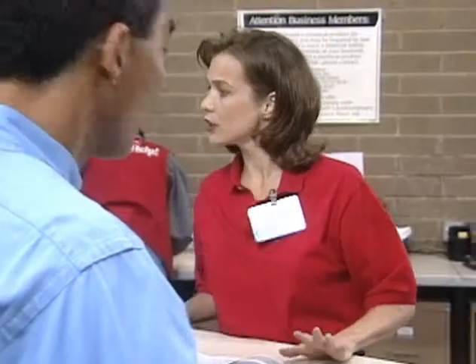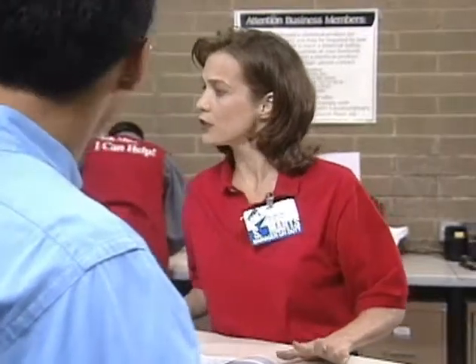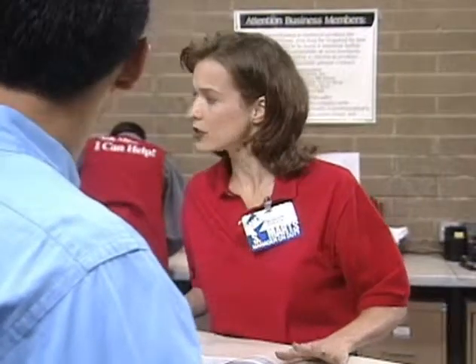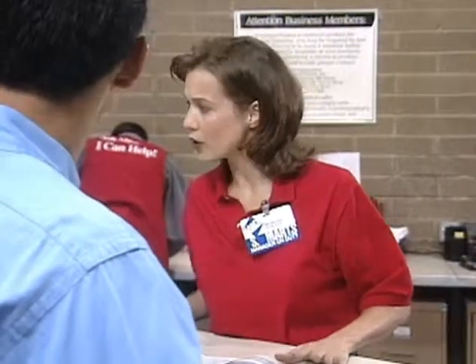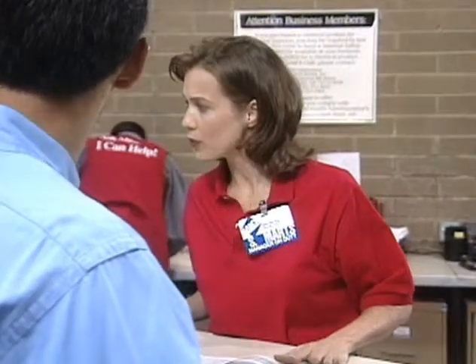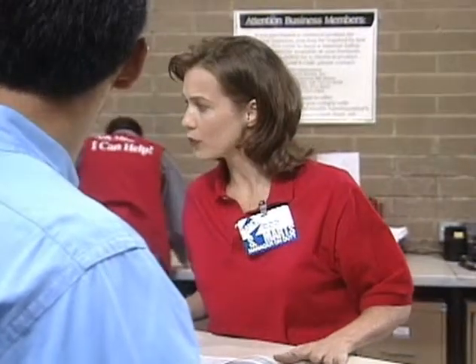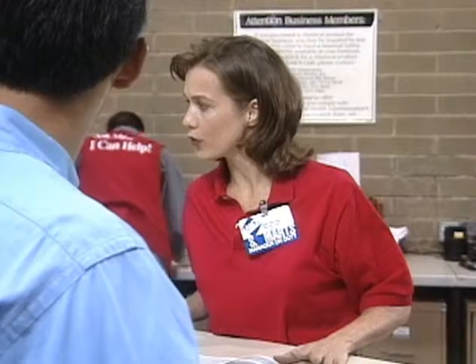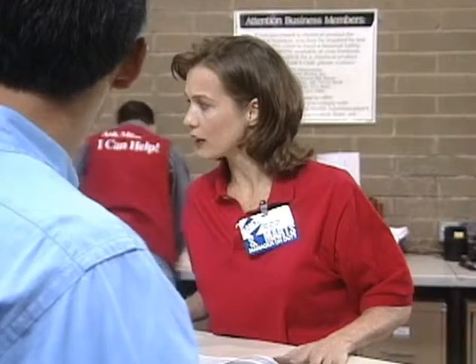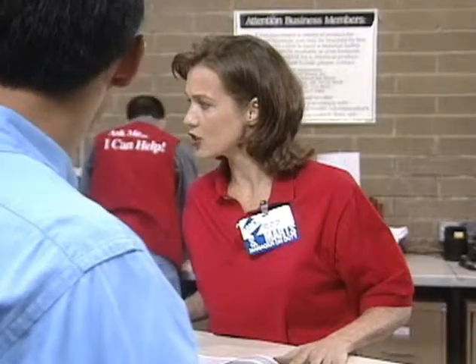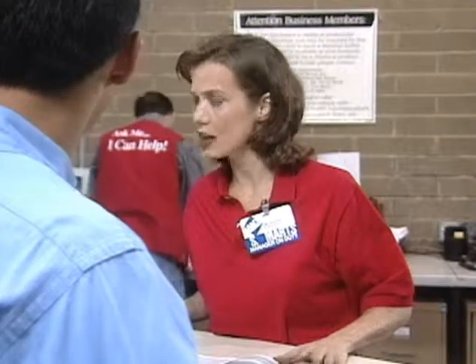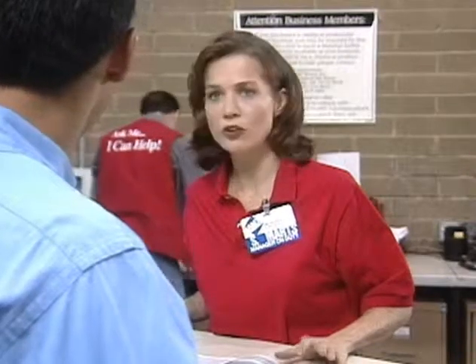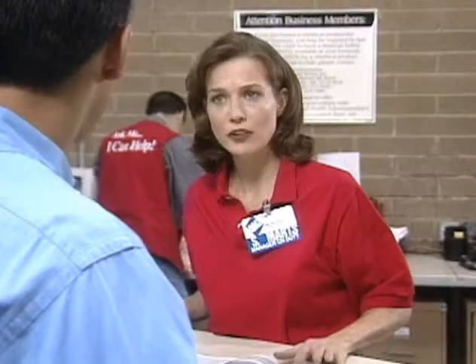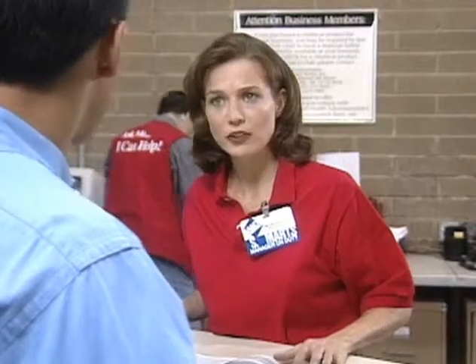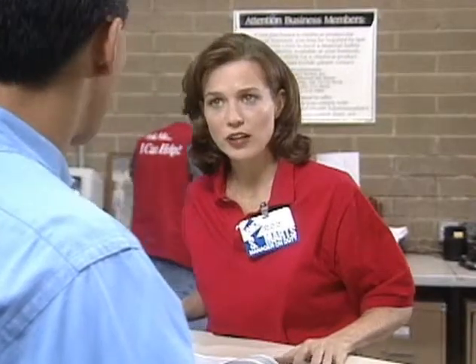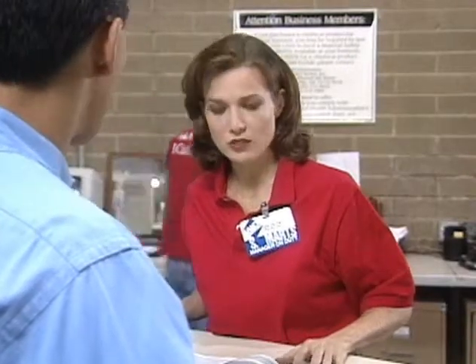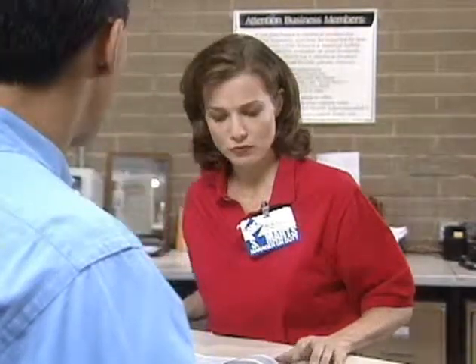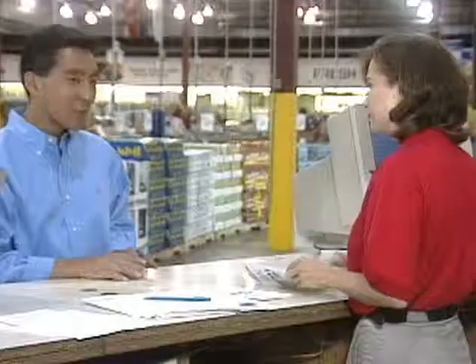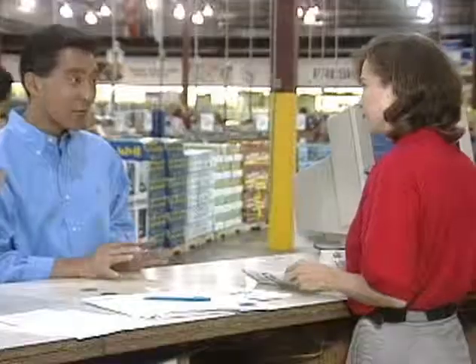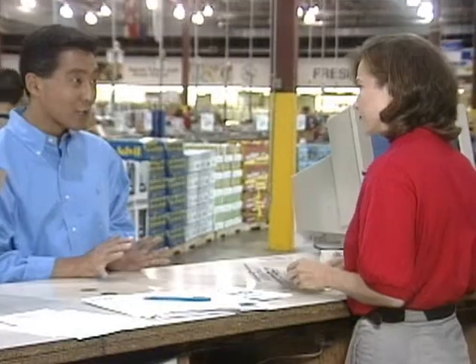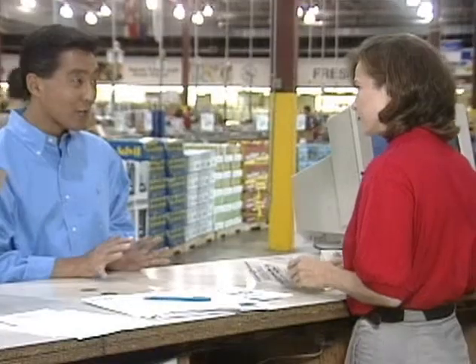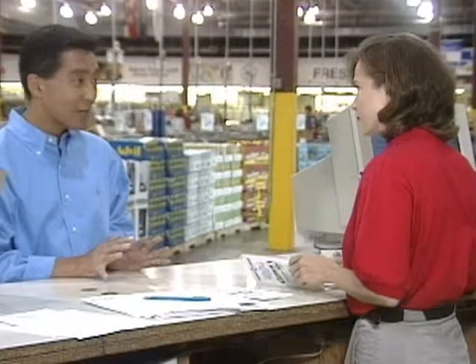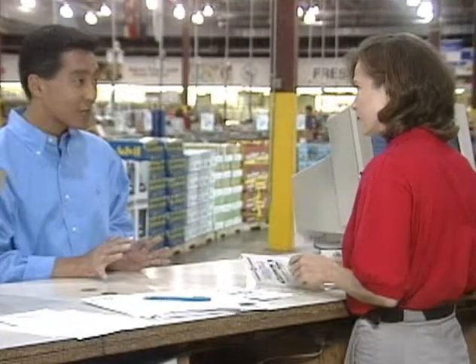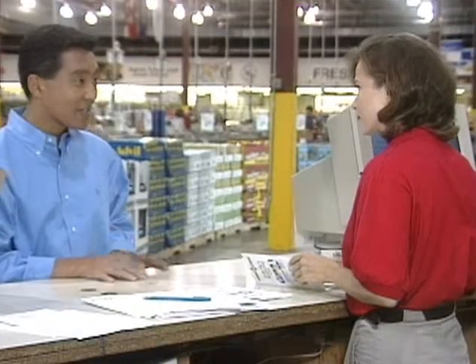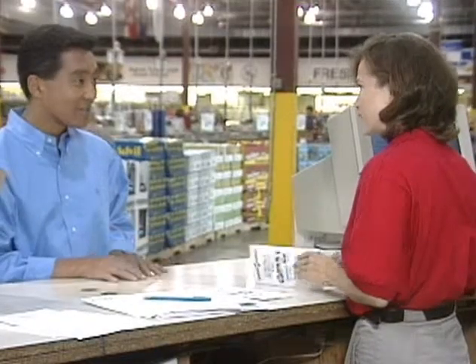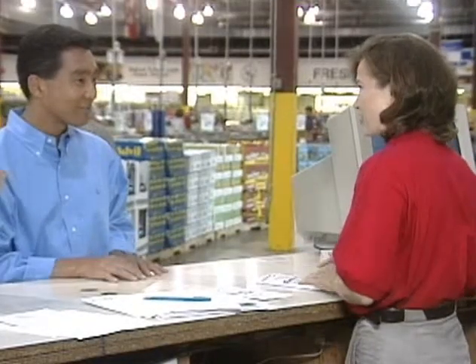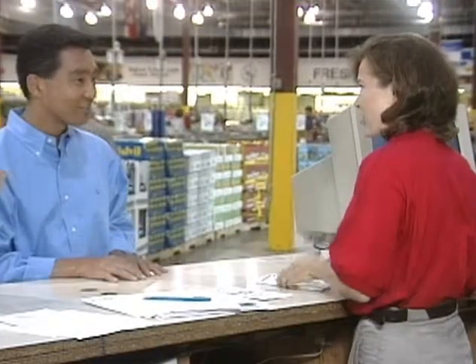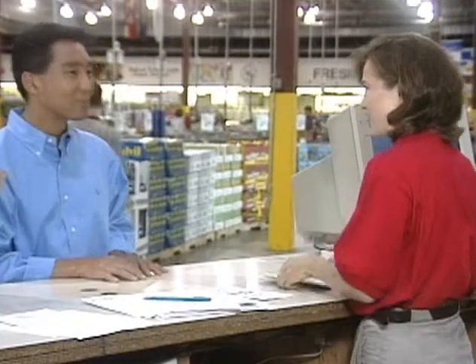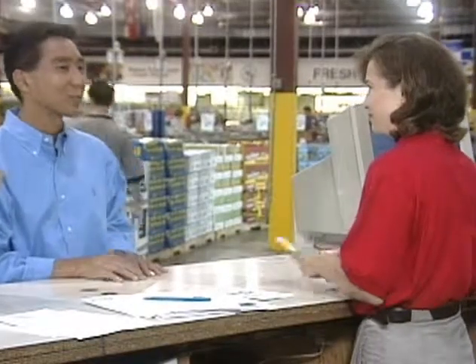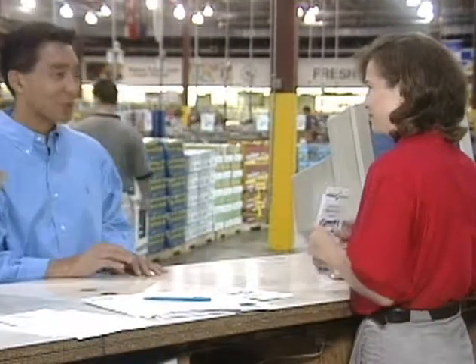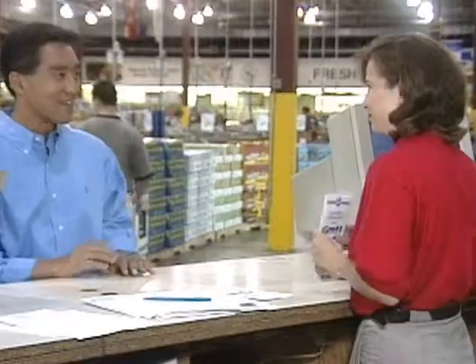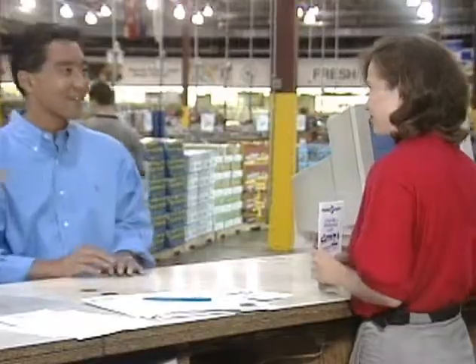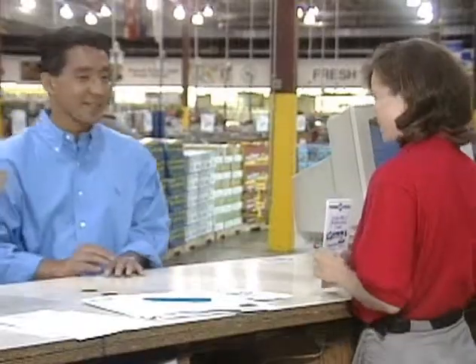Mr. Neal, it appears that you've already been approved for an application at our Northland location. So I can charge my purchase today then? You certainly can, sir. Great, thanks.